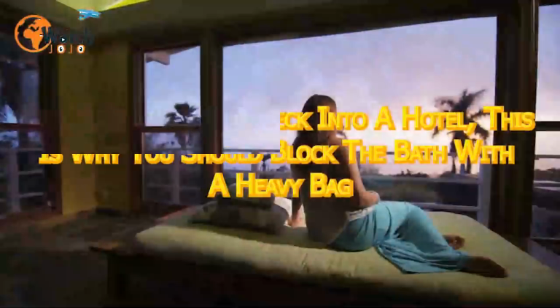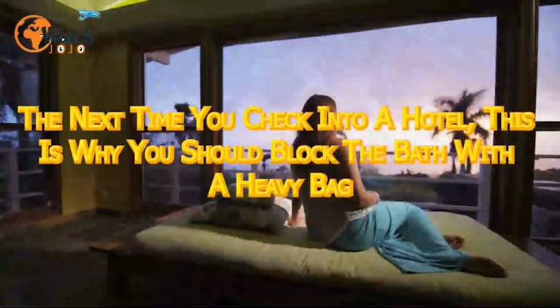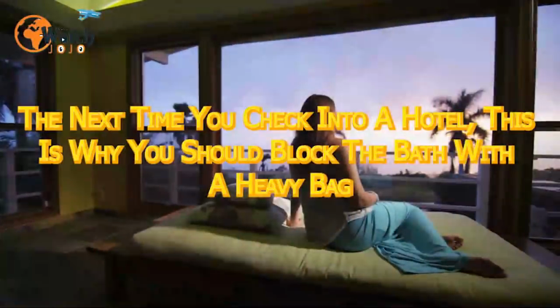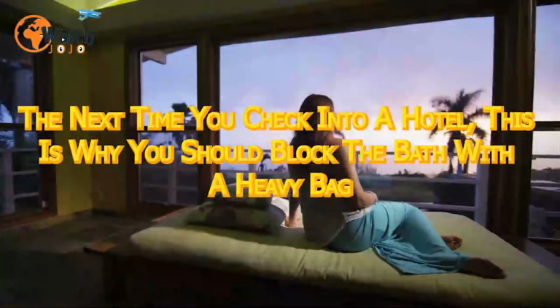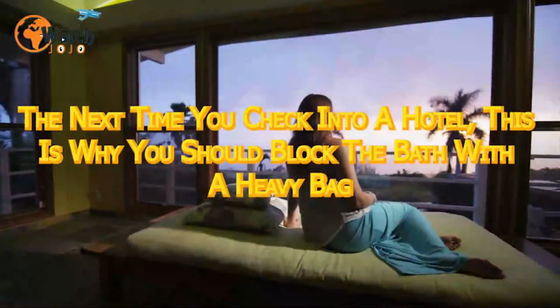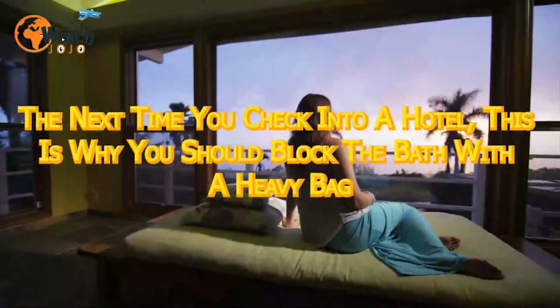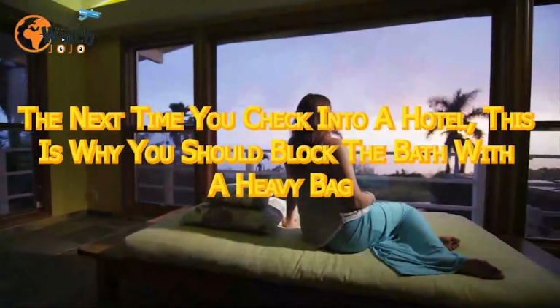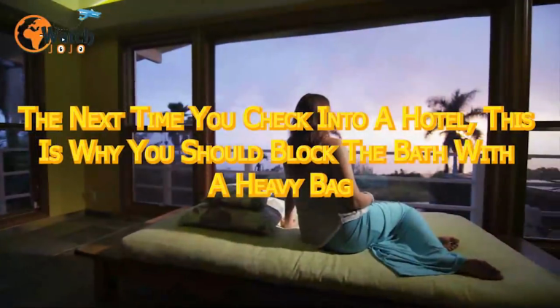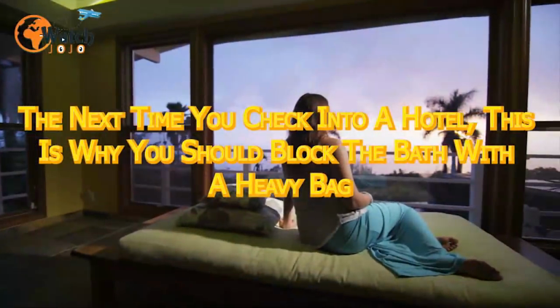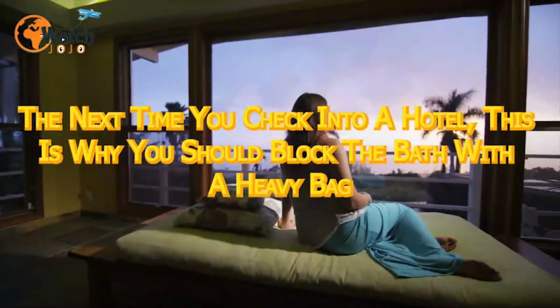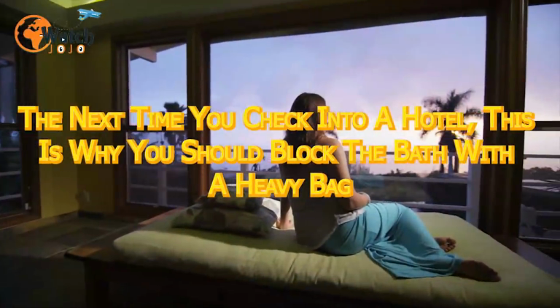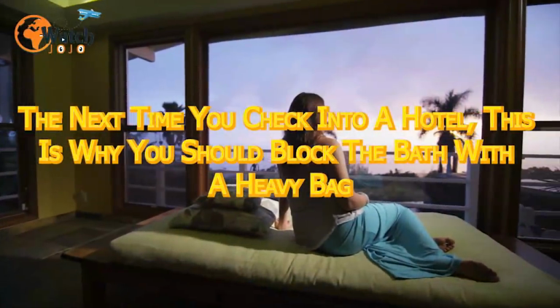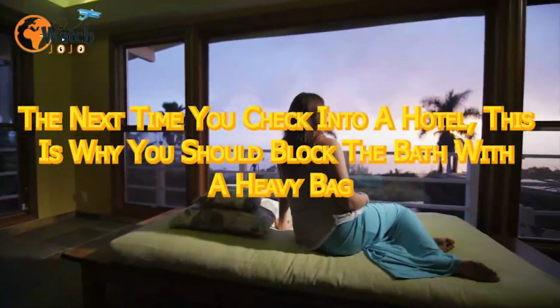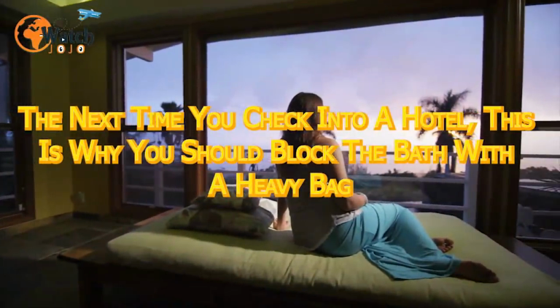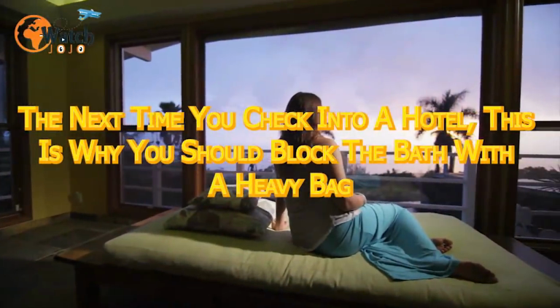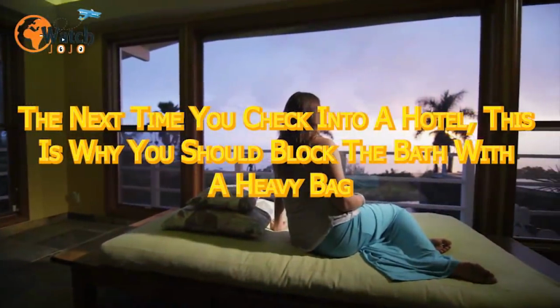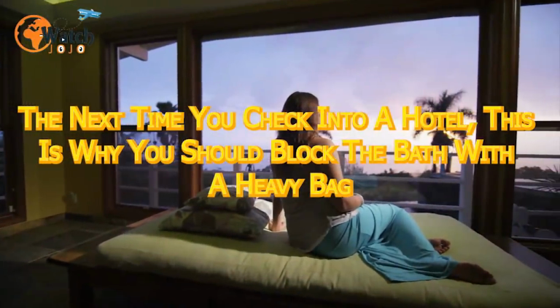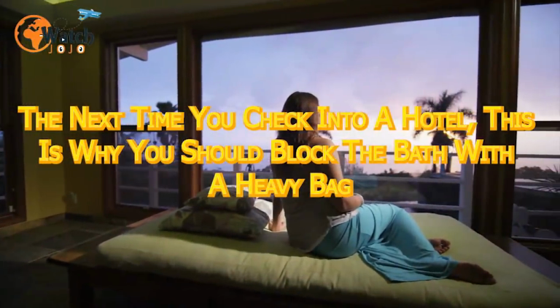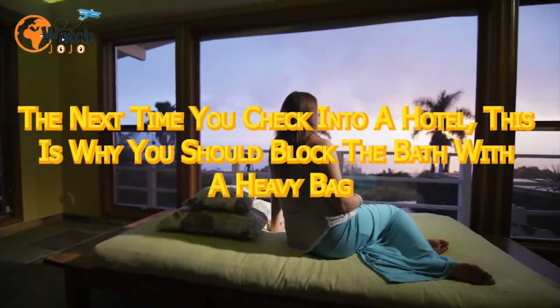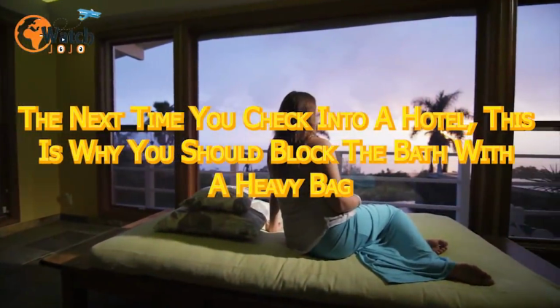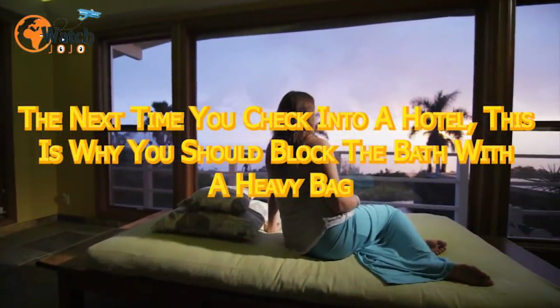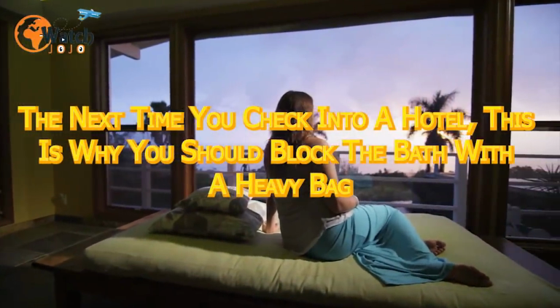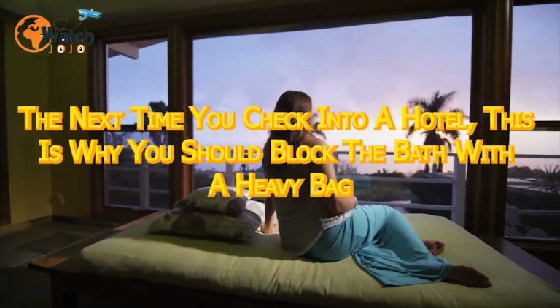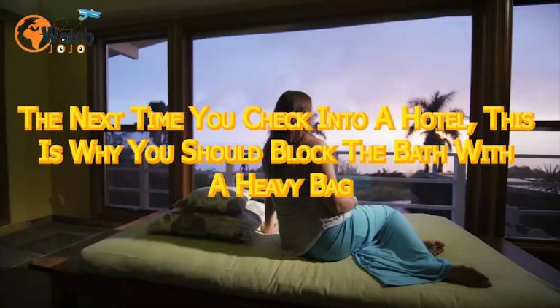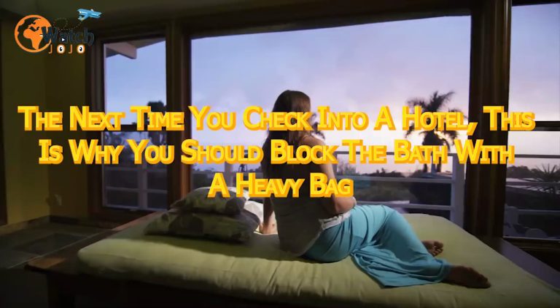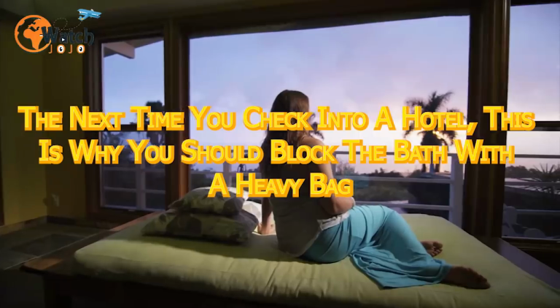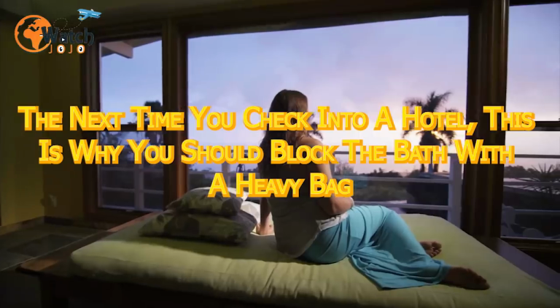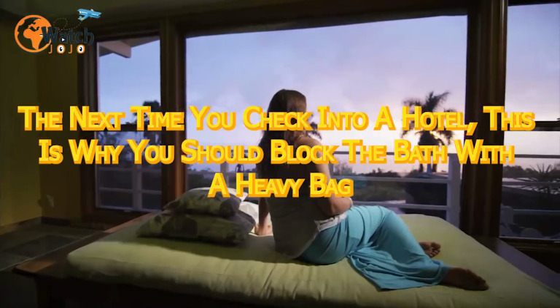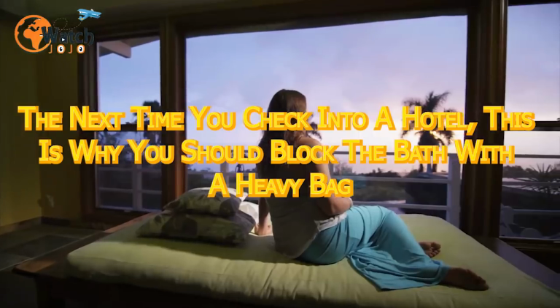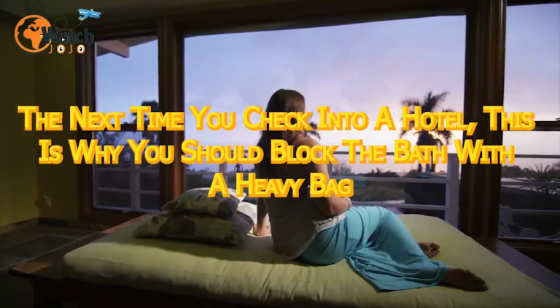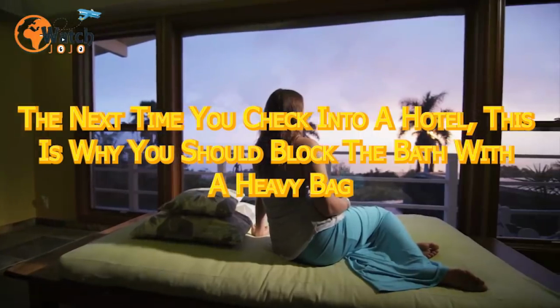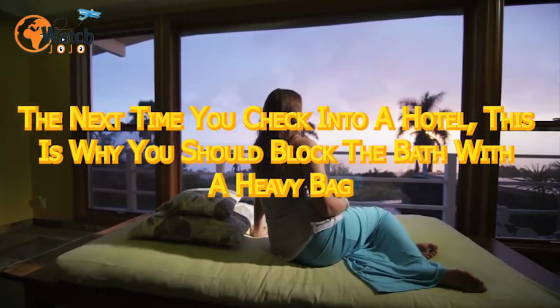The next time you check in to a hotel, this is why you should block the bath with a heavy bag.